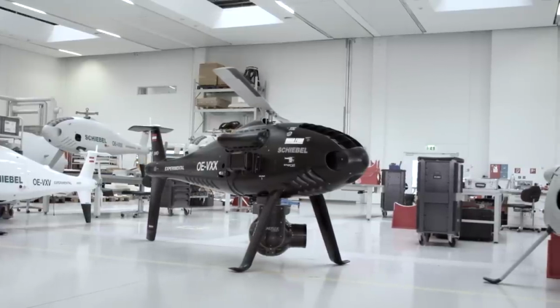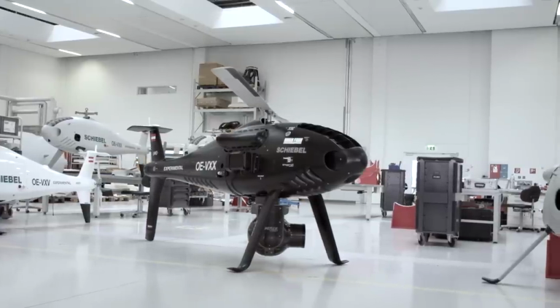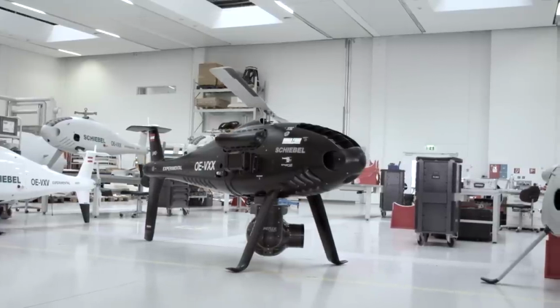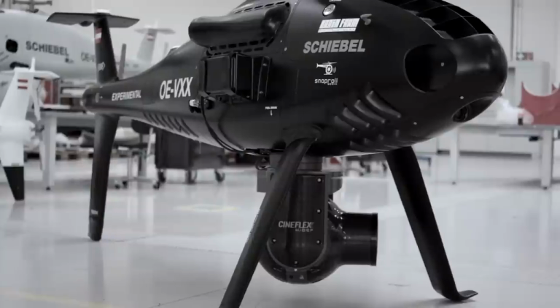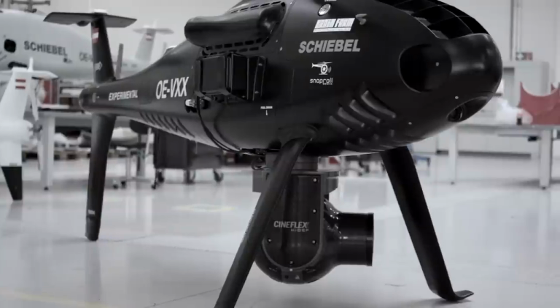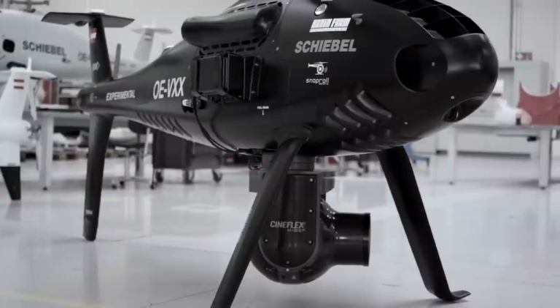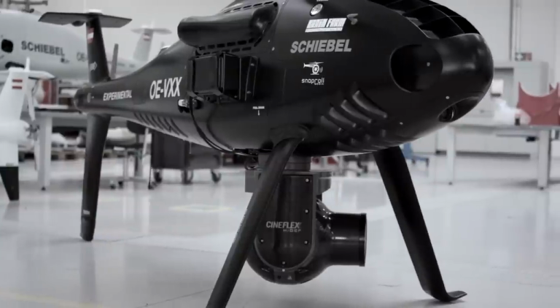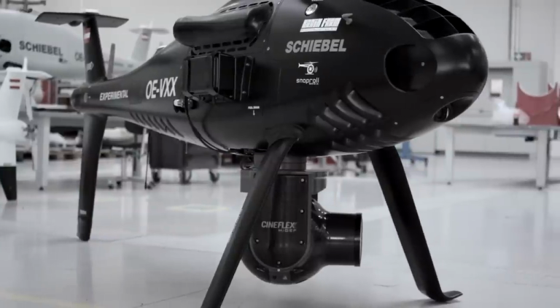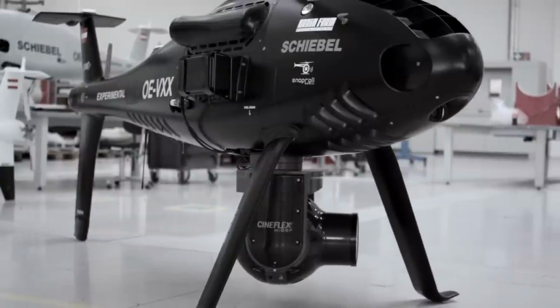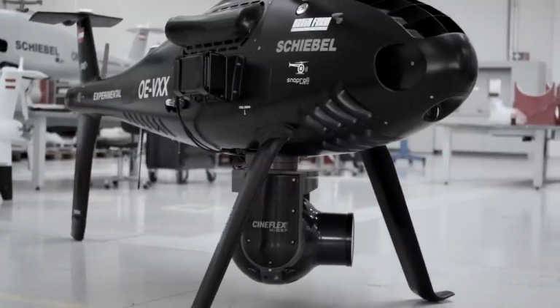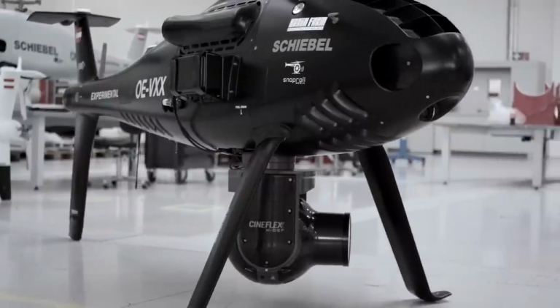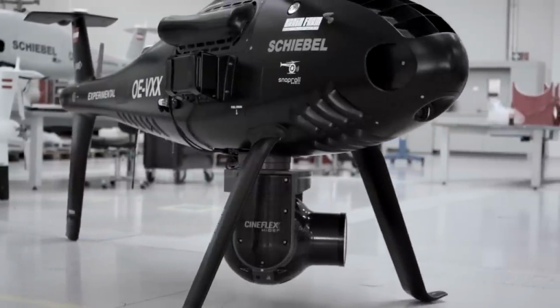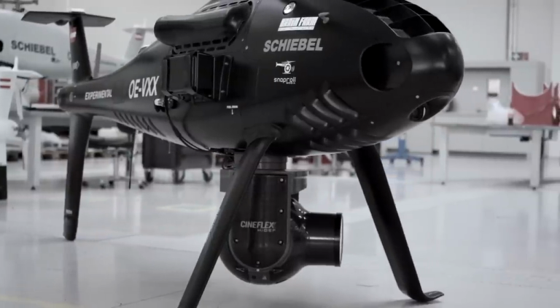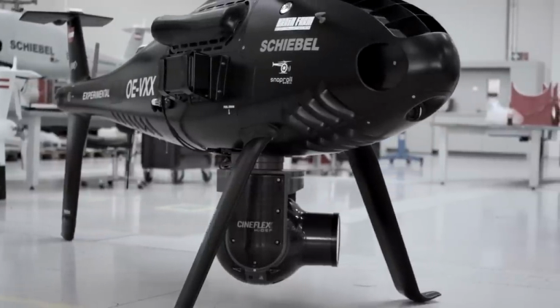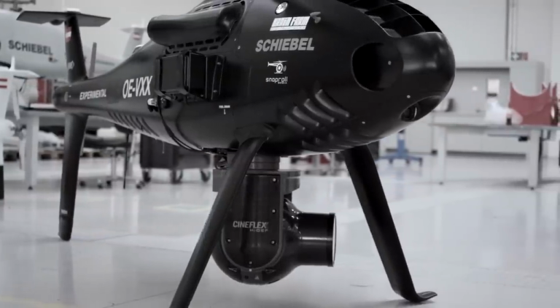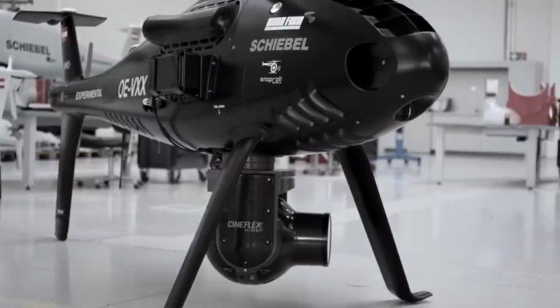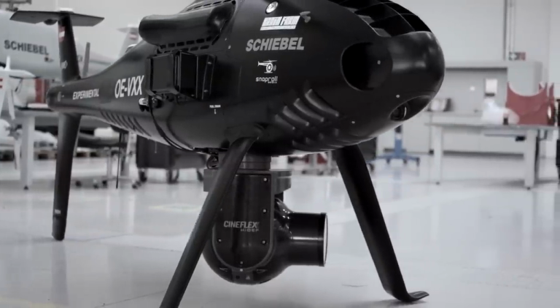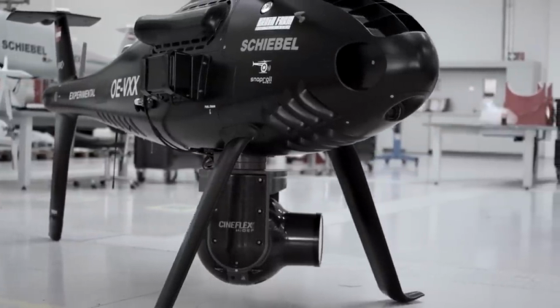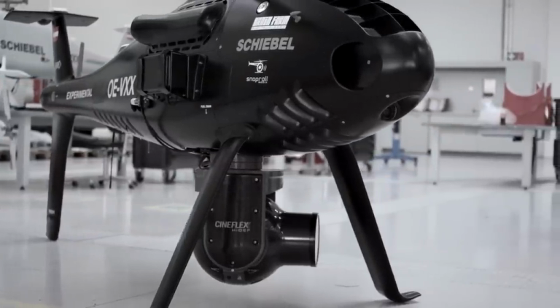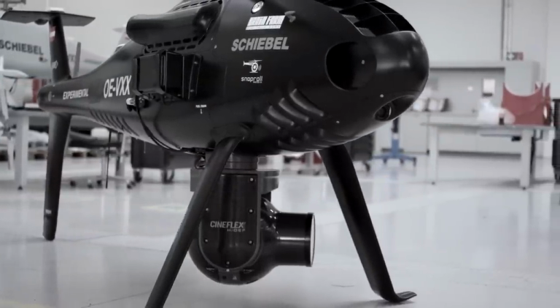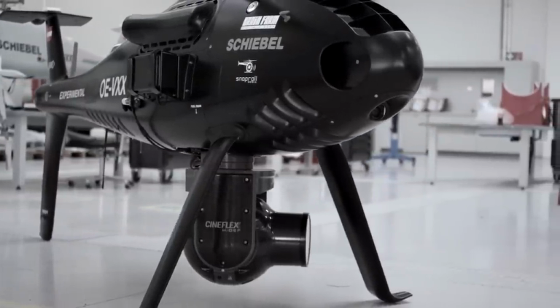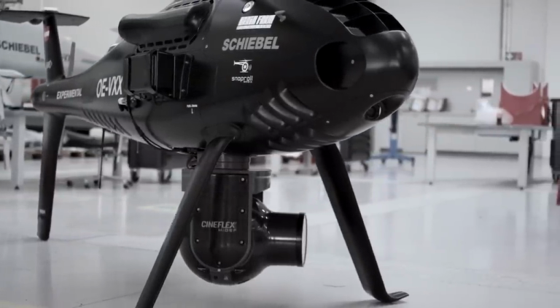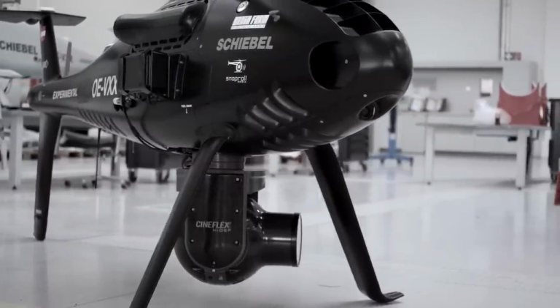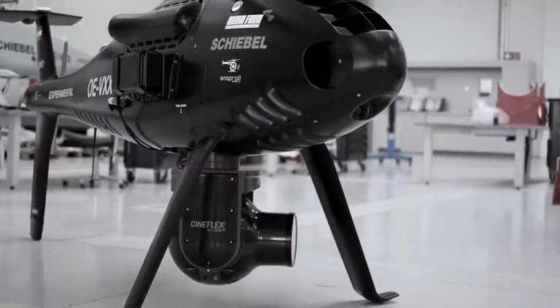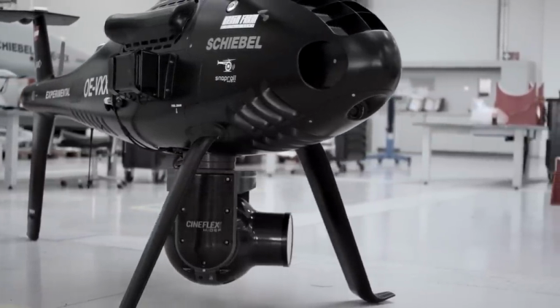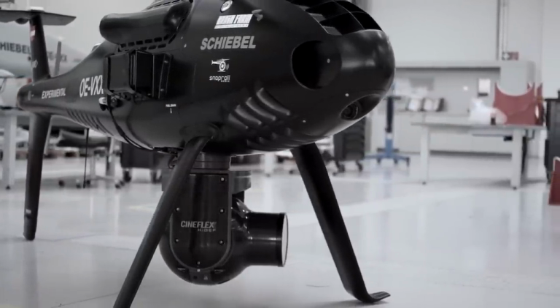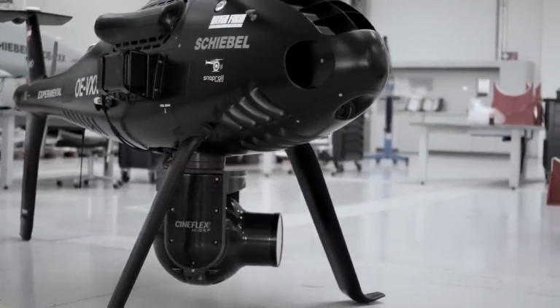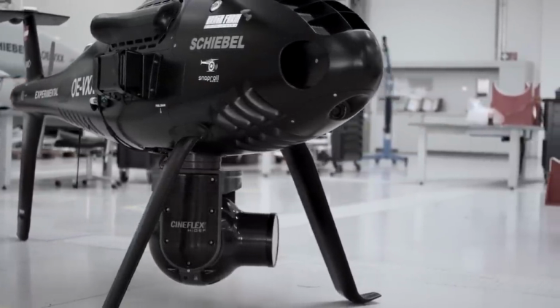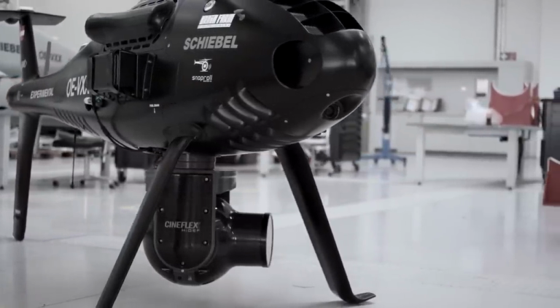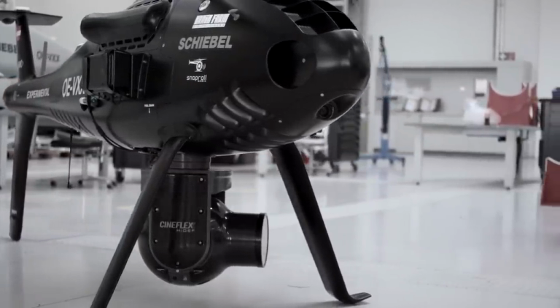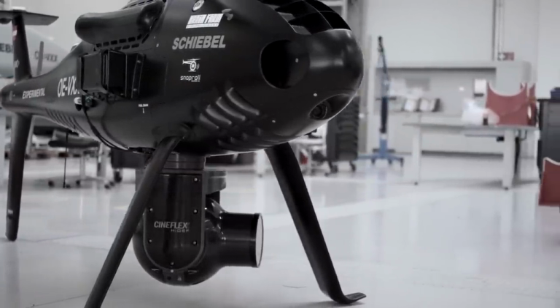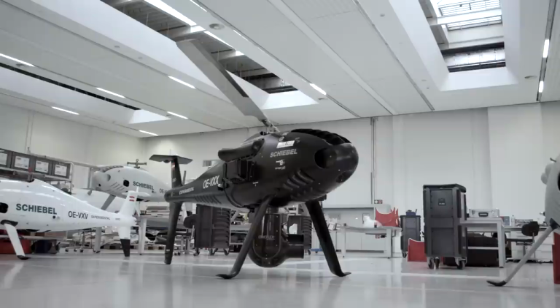I think the integration of the CamCopter S100 and the Cineflex will be the game changer for stabilized cinematography.